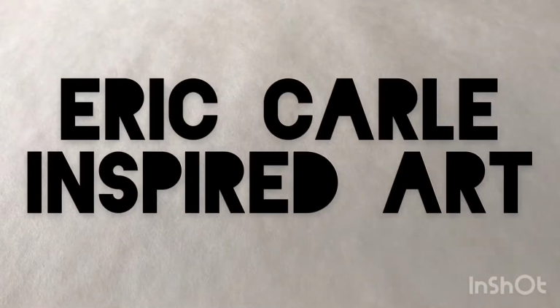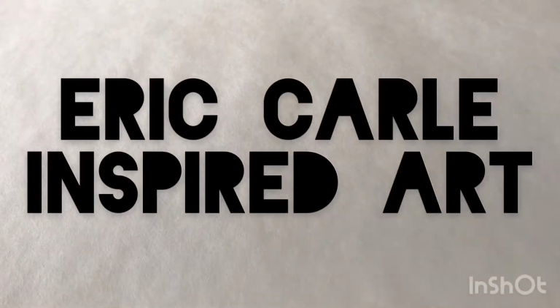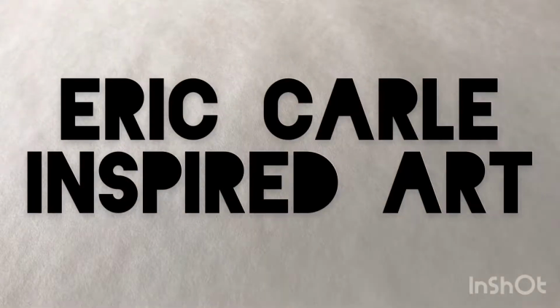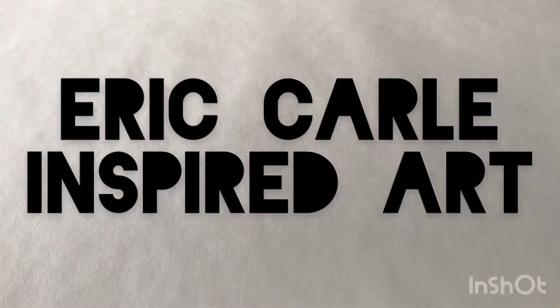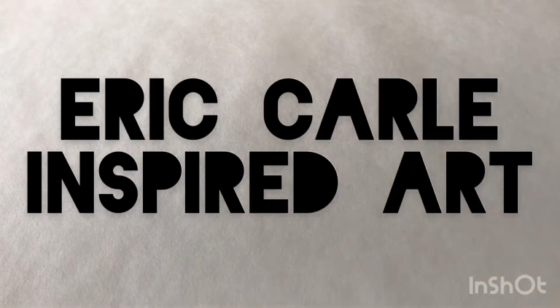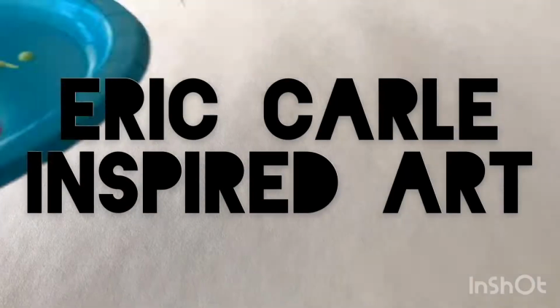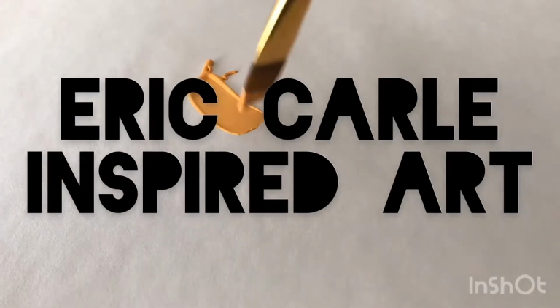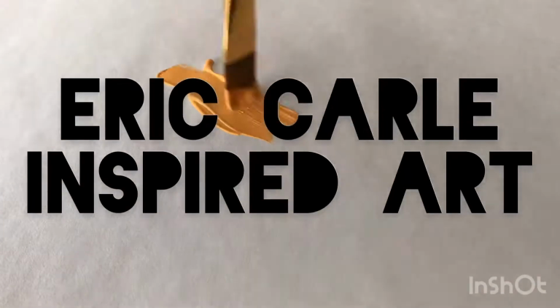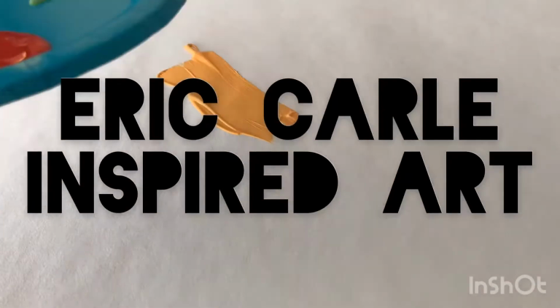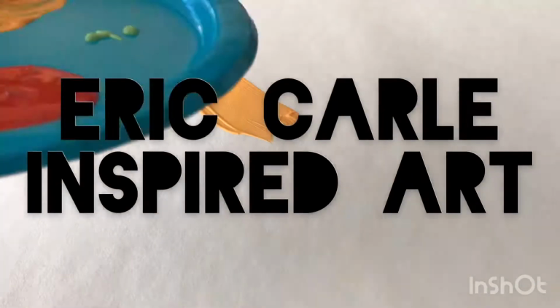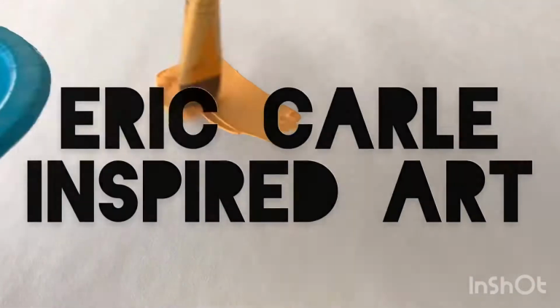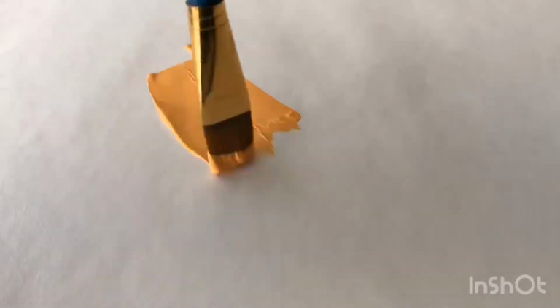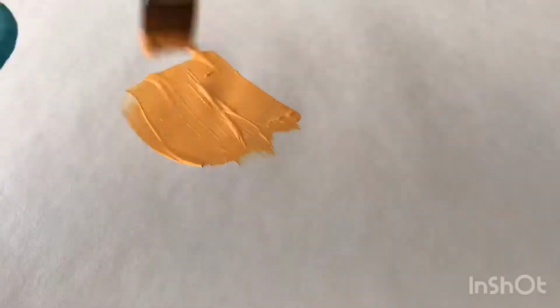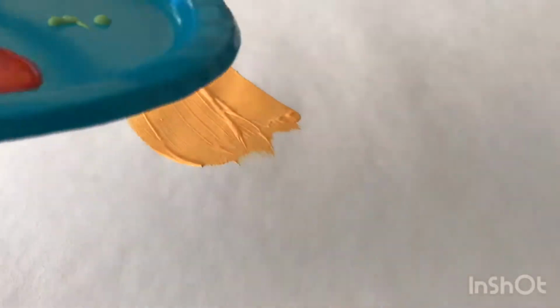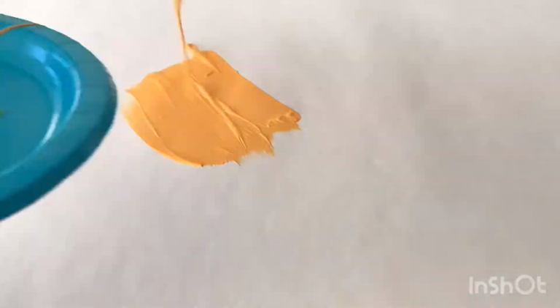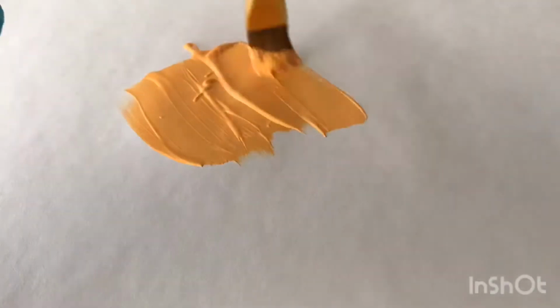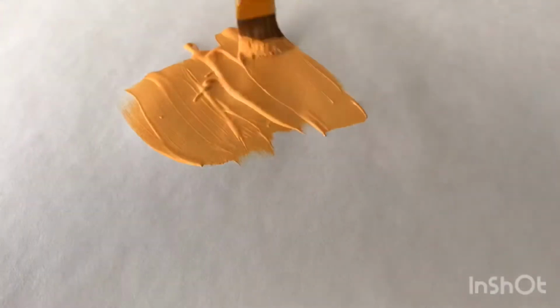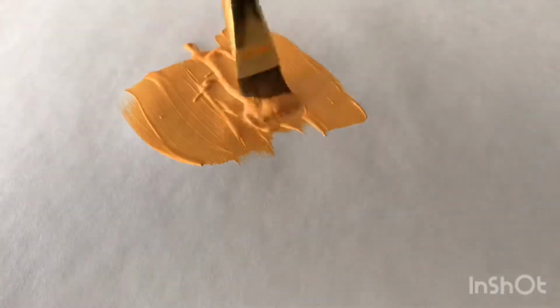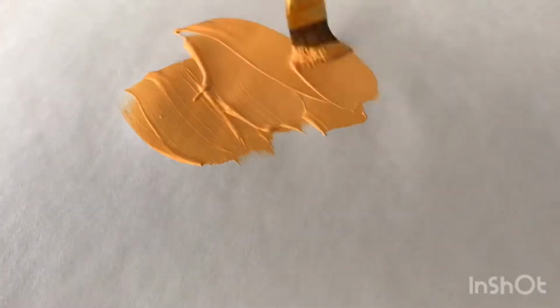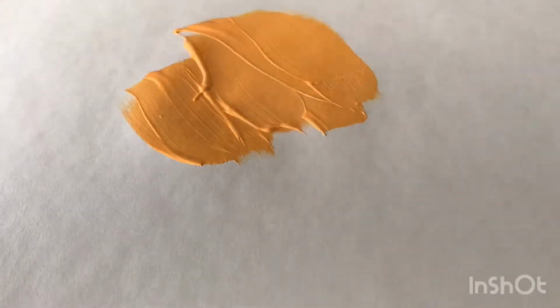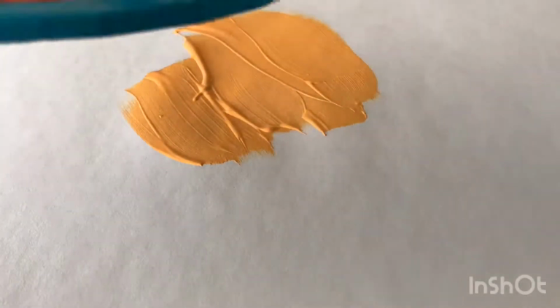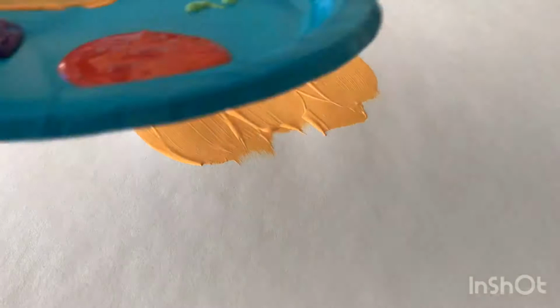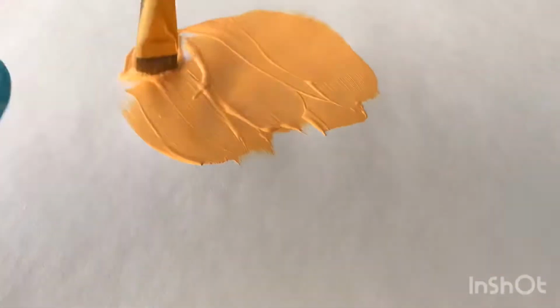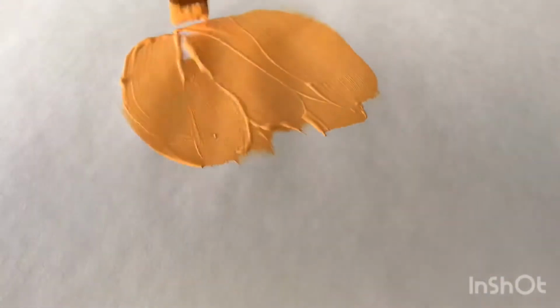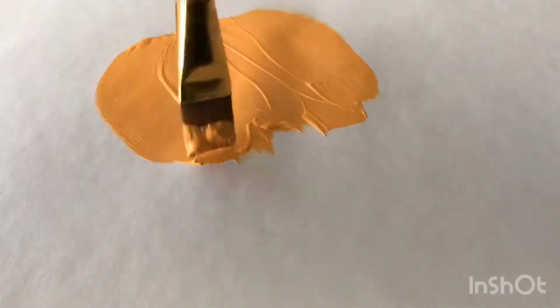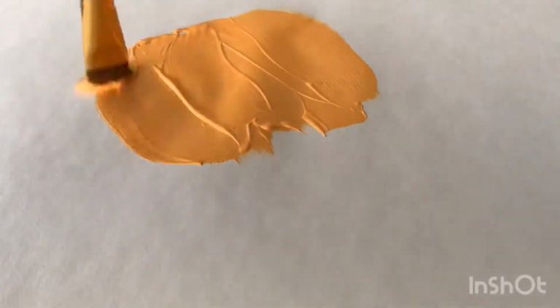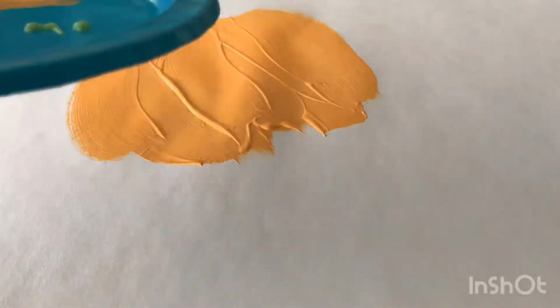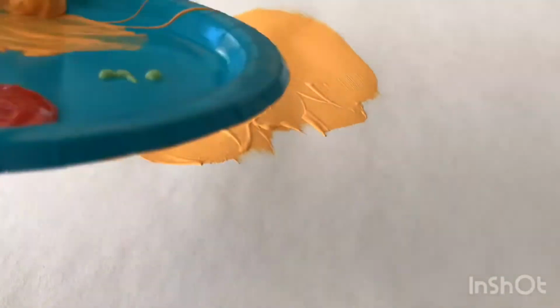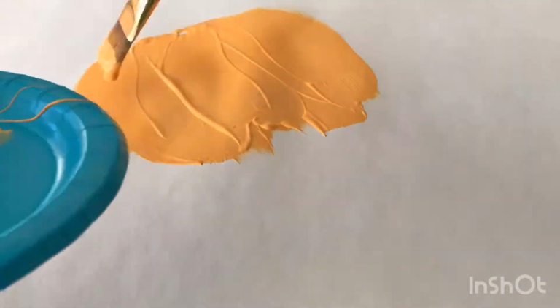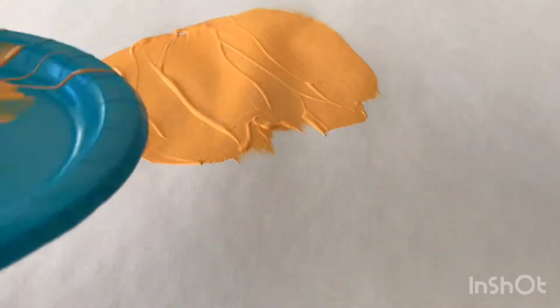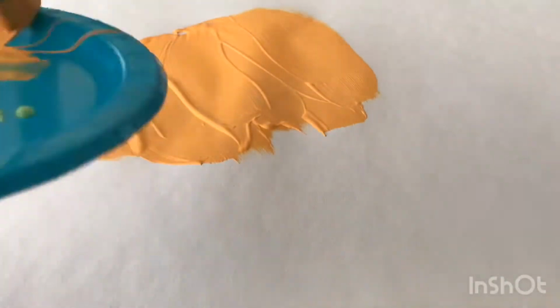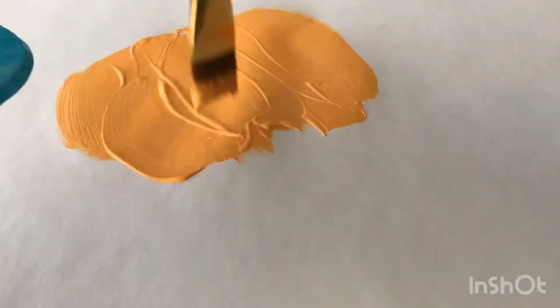Today we are going to do an art project inspired by Eric Carle. He's the artist for the Very Hungry Caterpillar book.